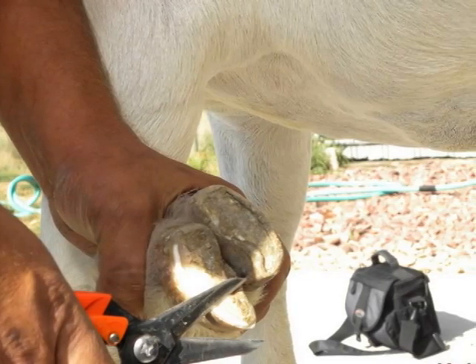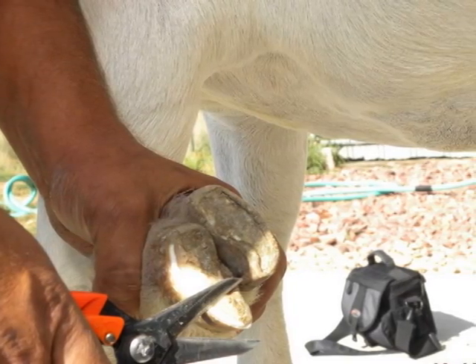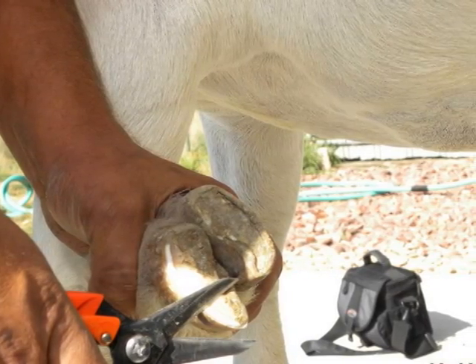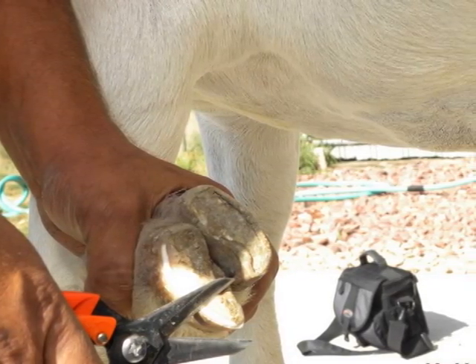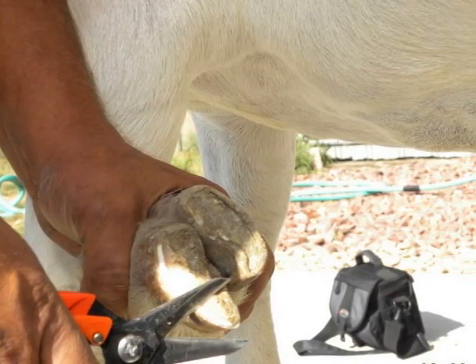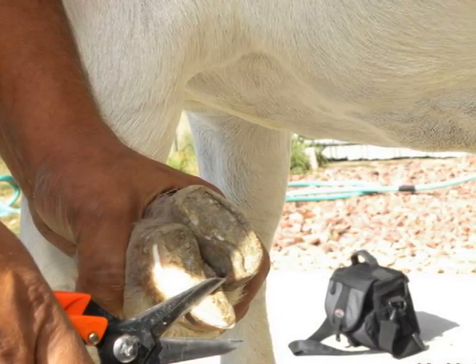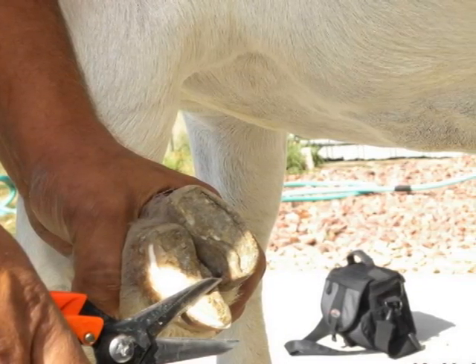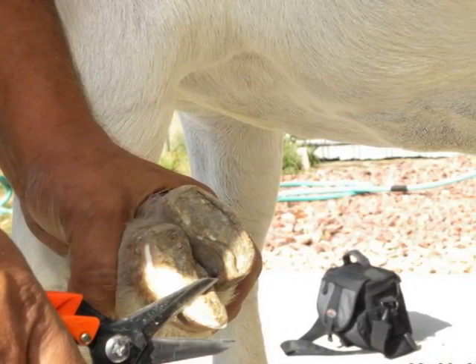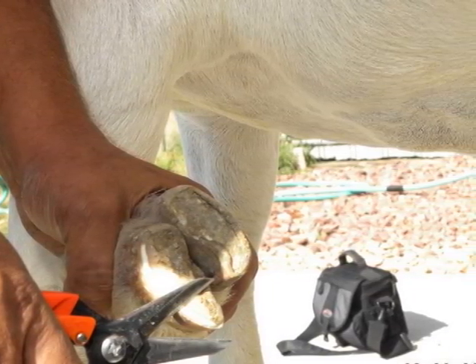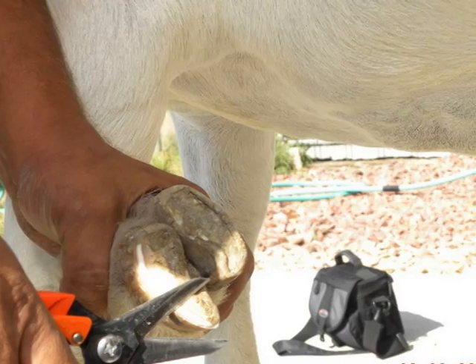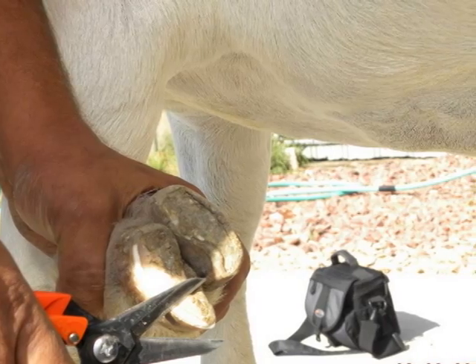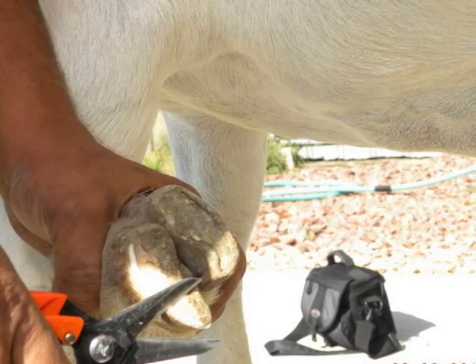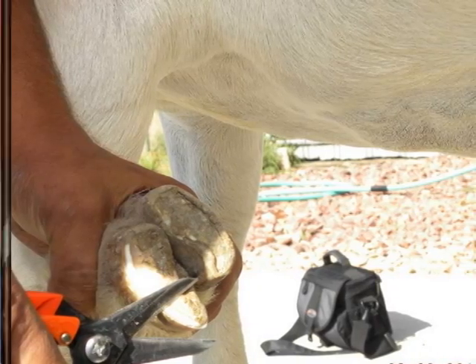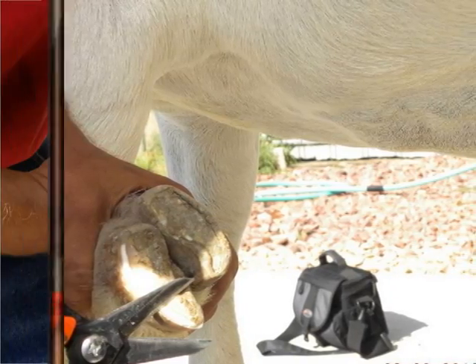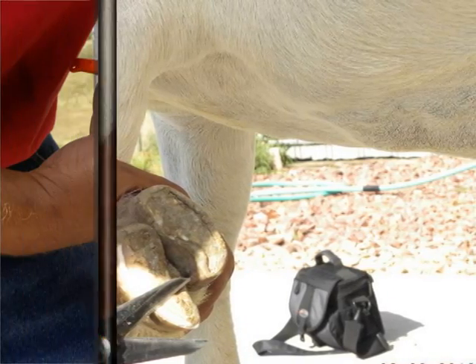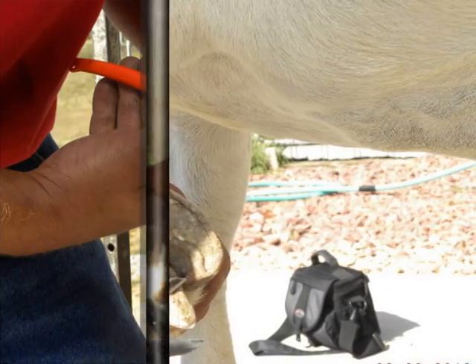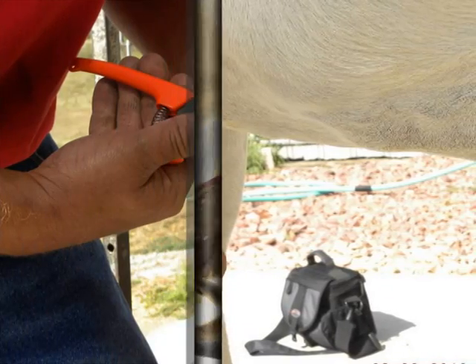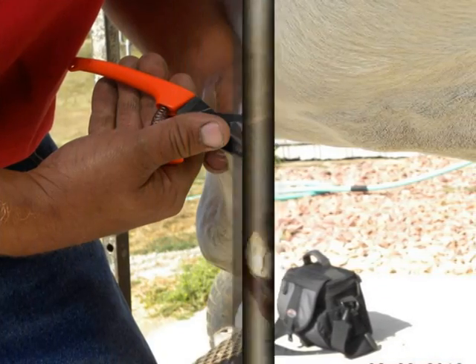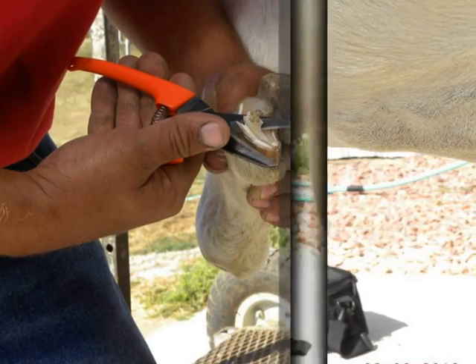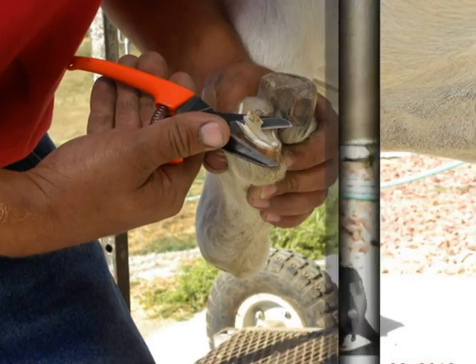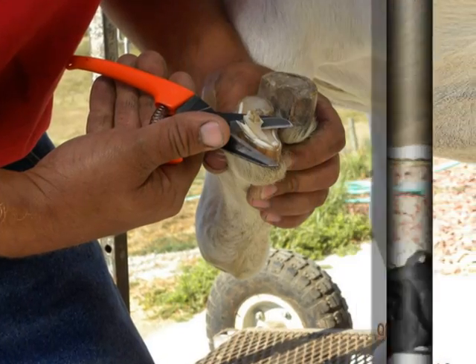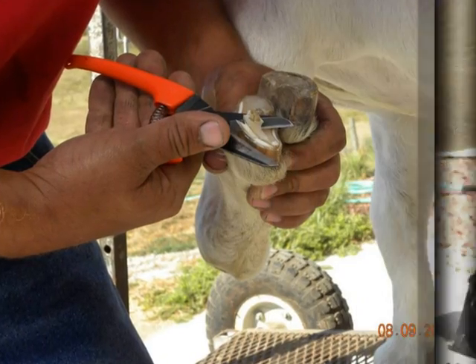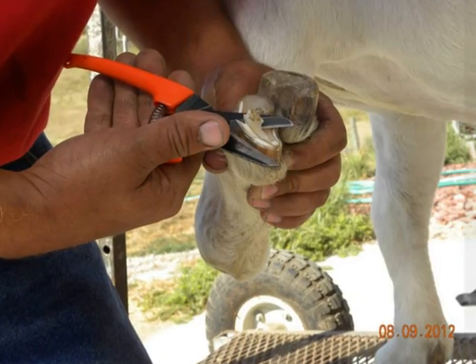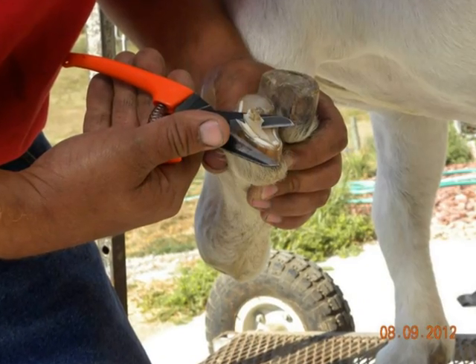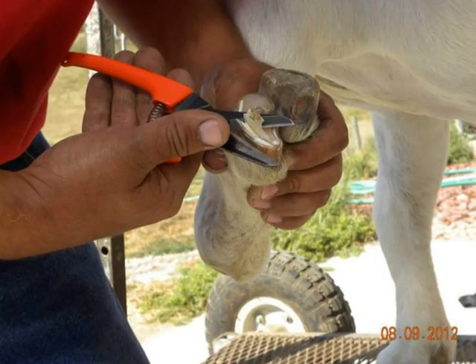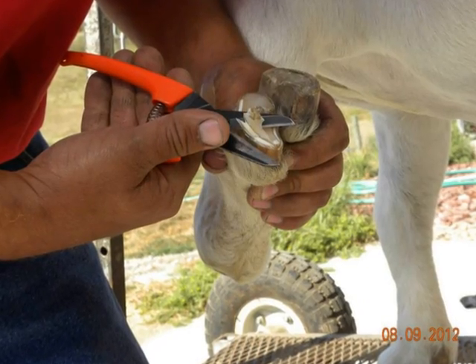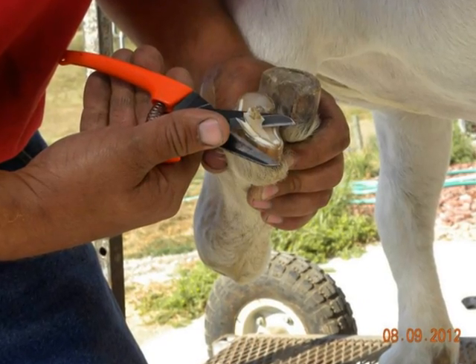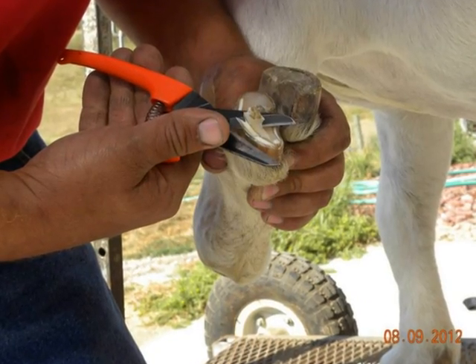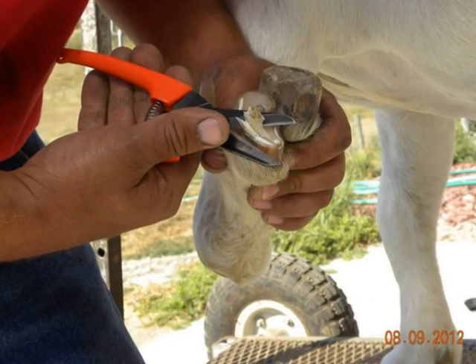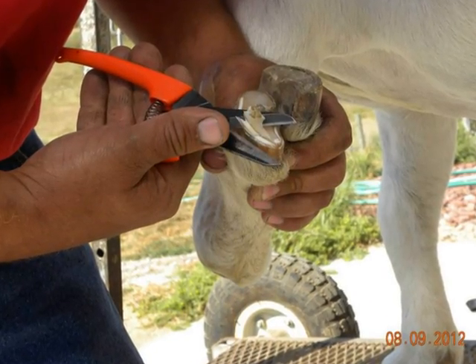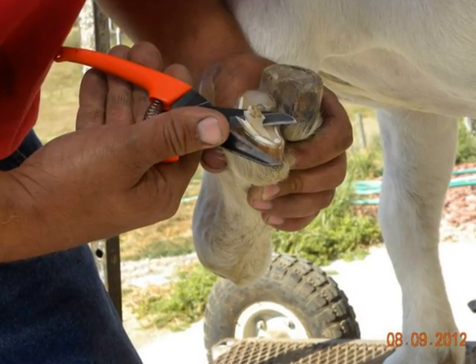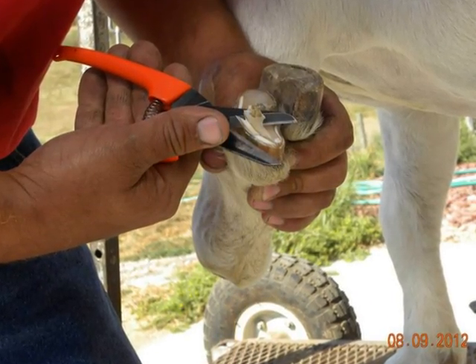Next, he begins to trim the hoof with the nippers slowly, typically until he sees pink.